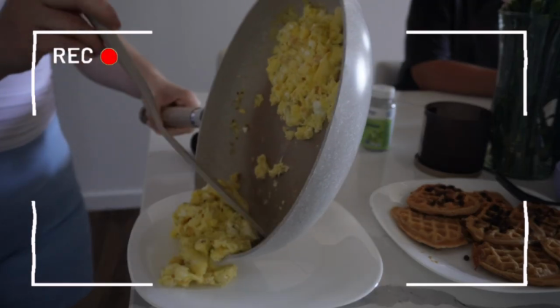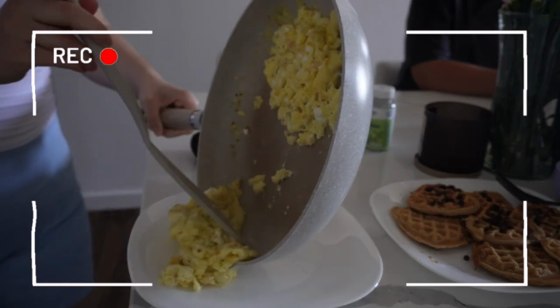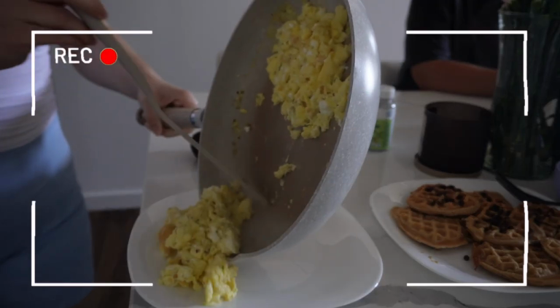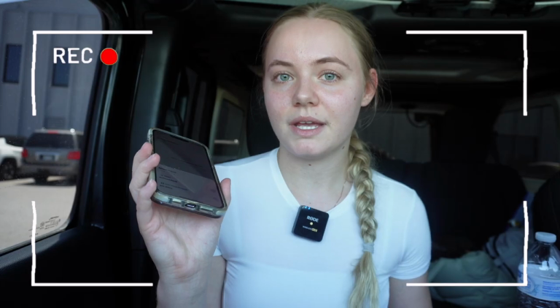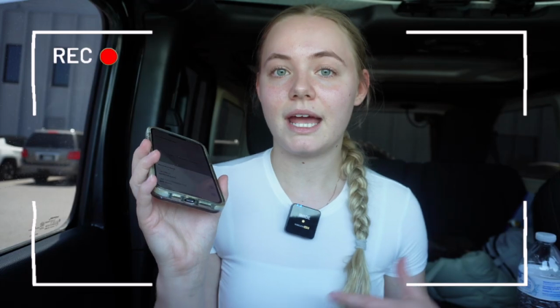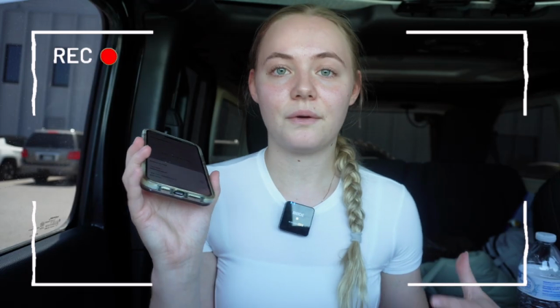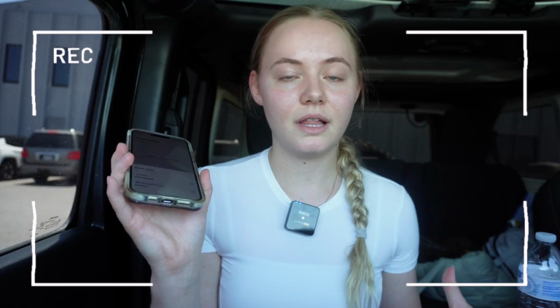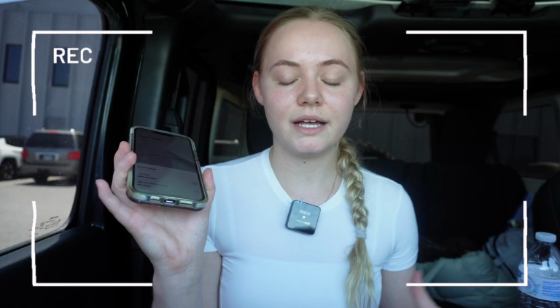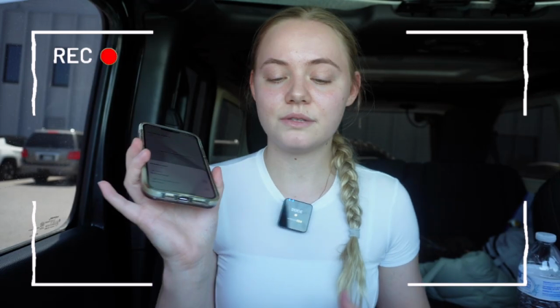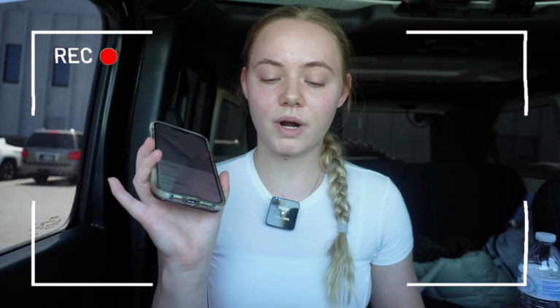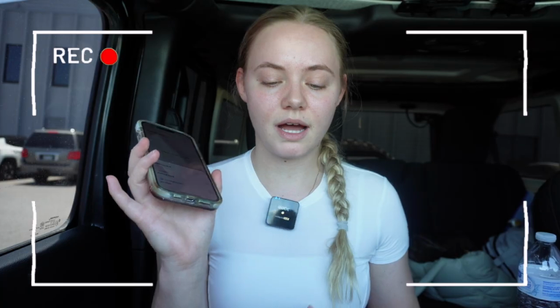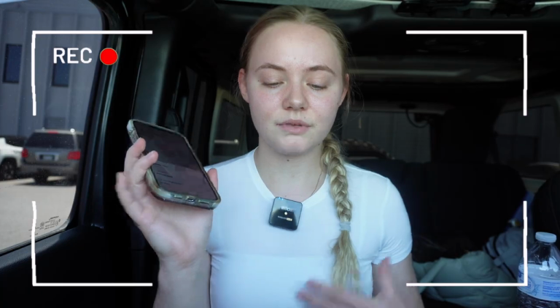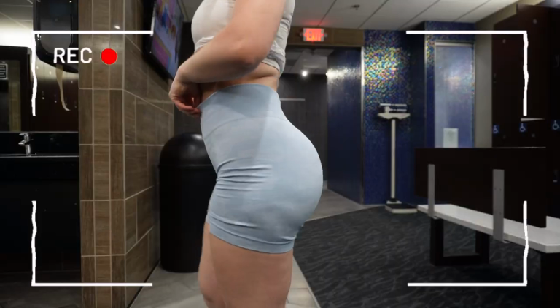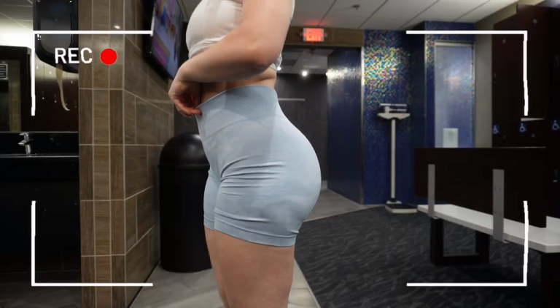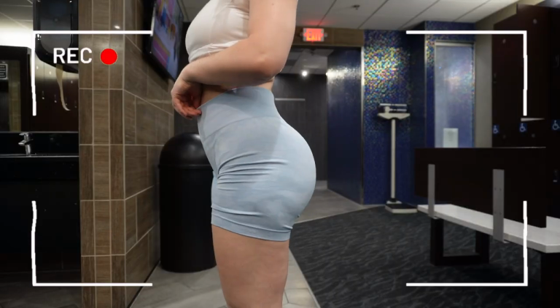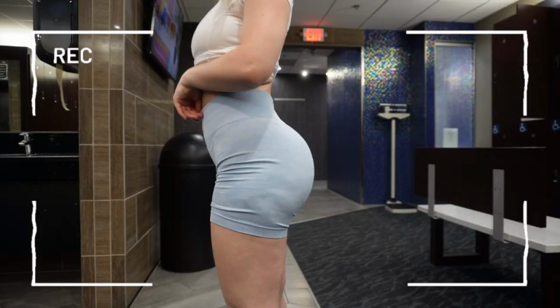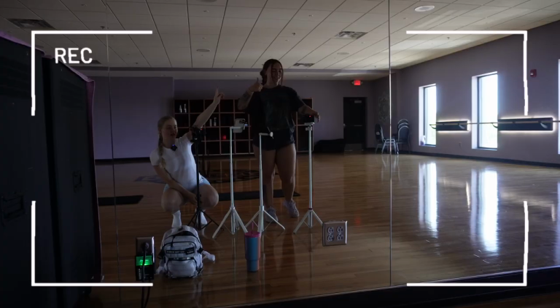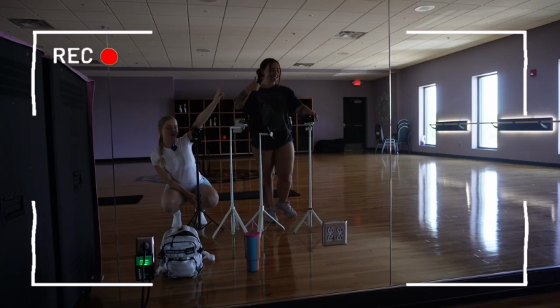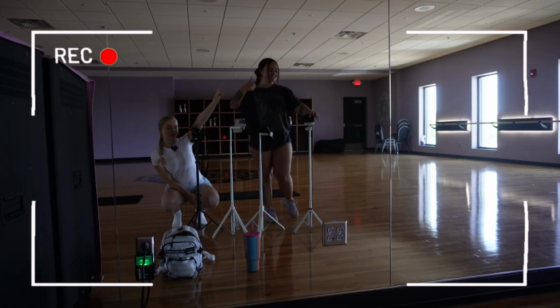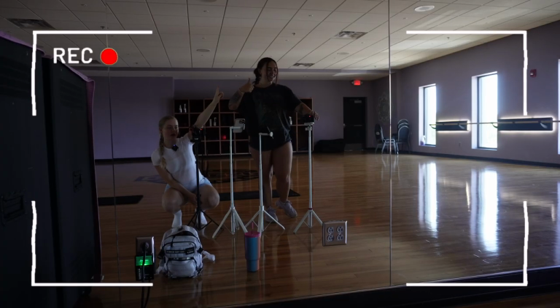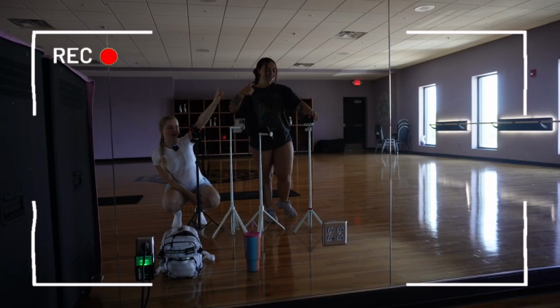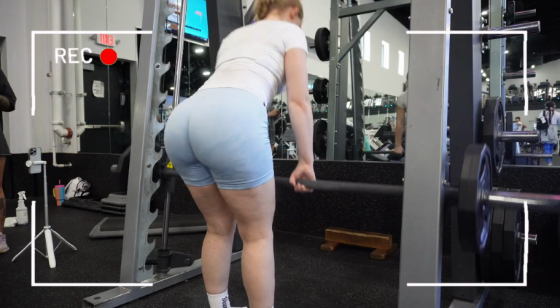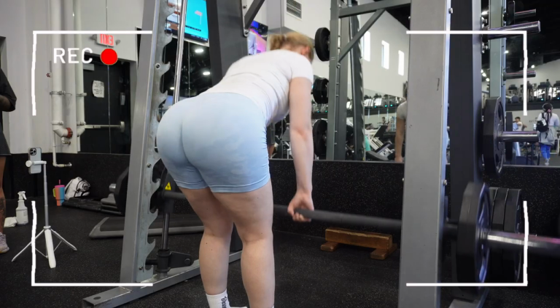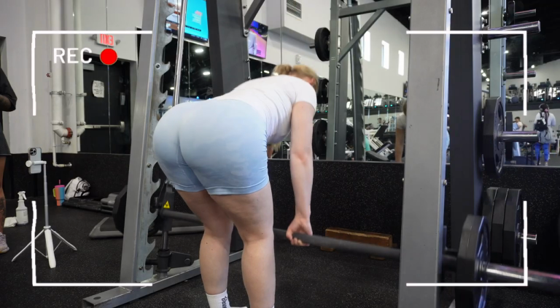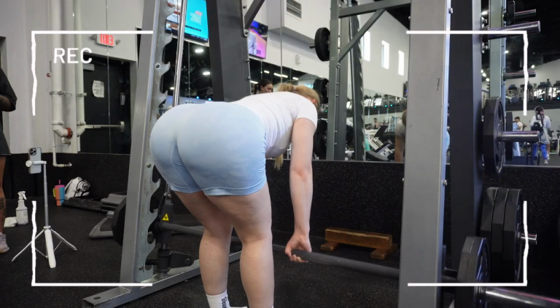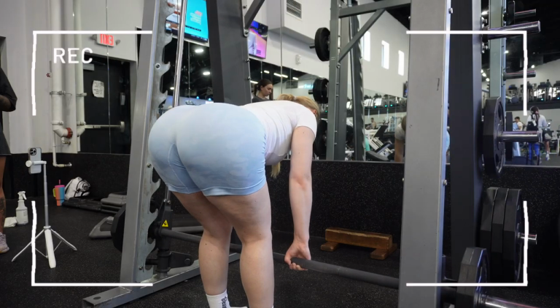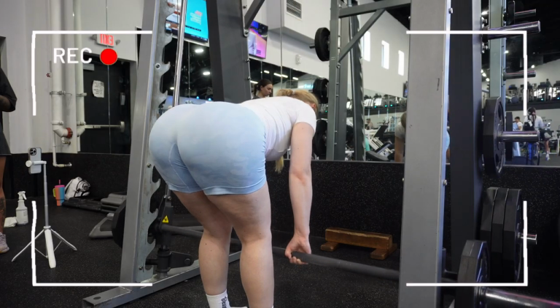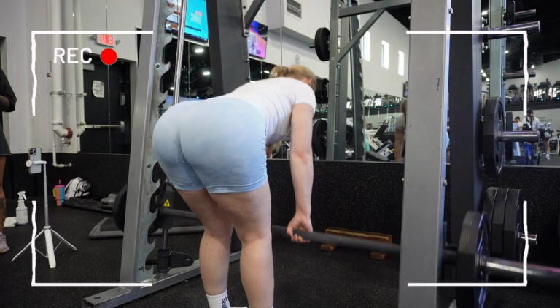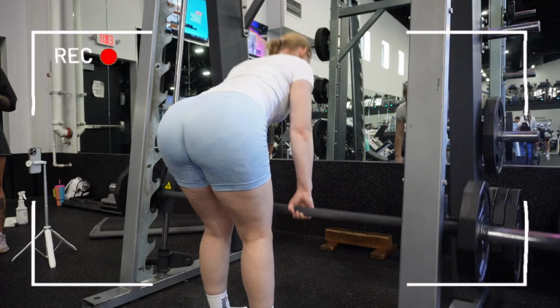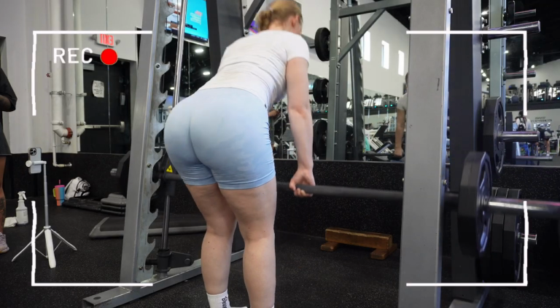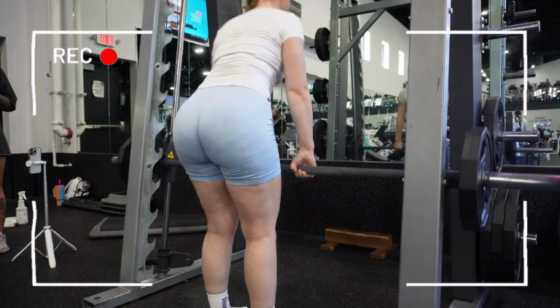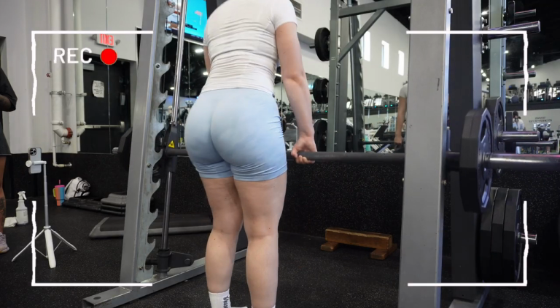We're doing an hourglass workout, let's go! This workout is really focusing on those hamstrings.